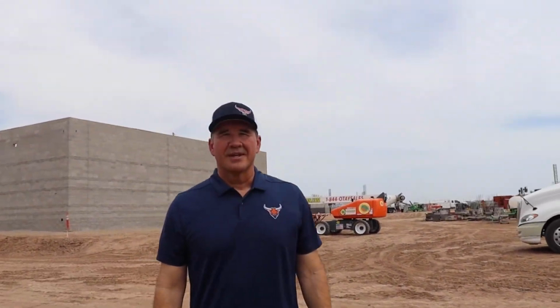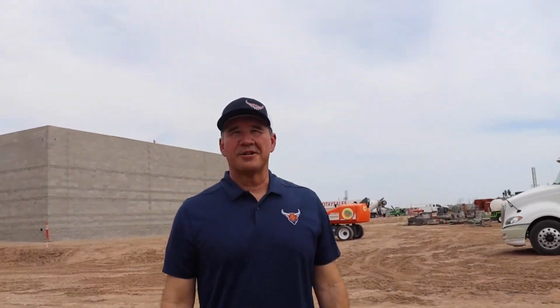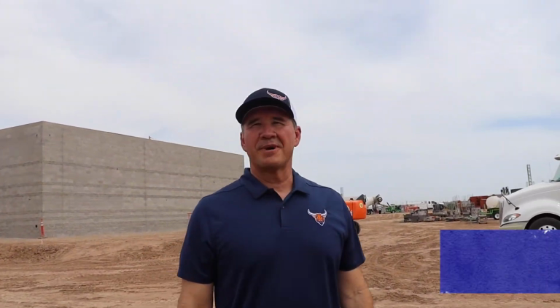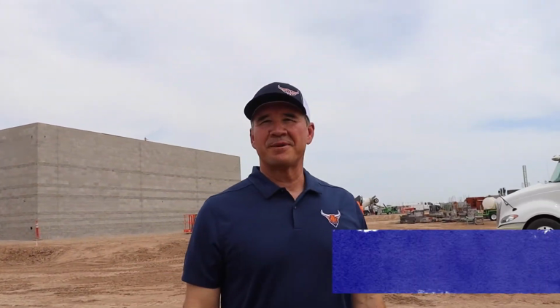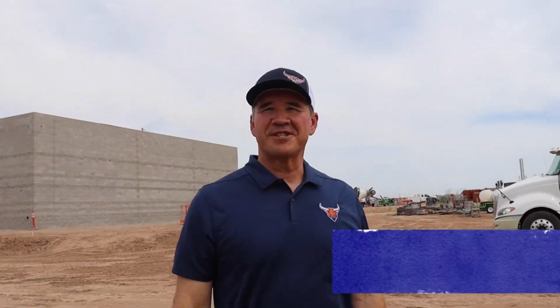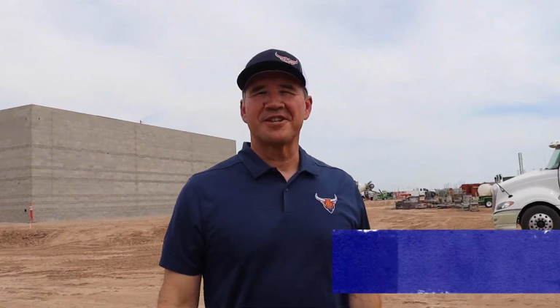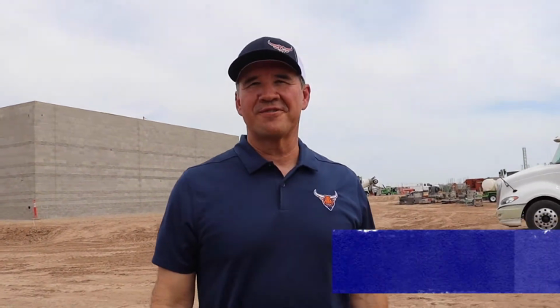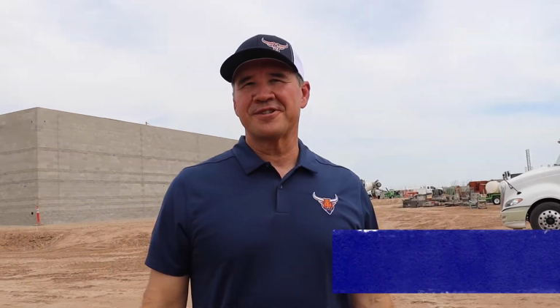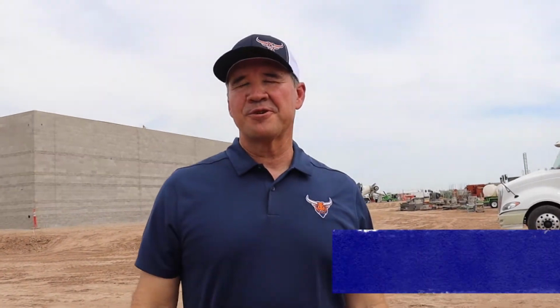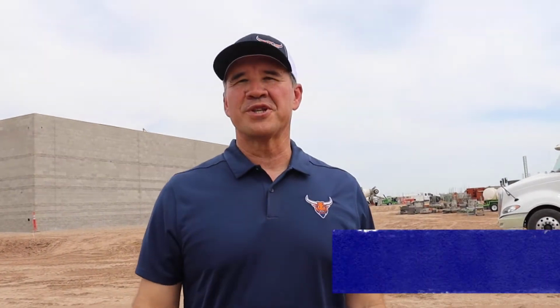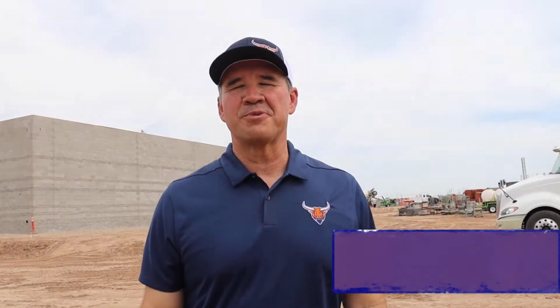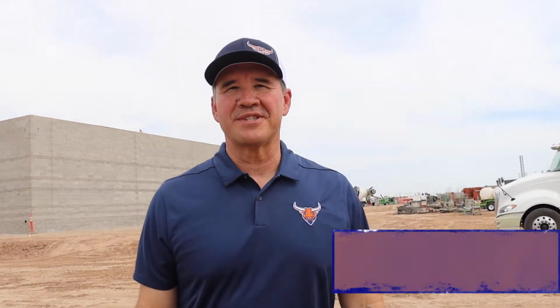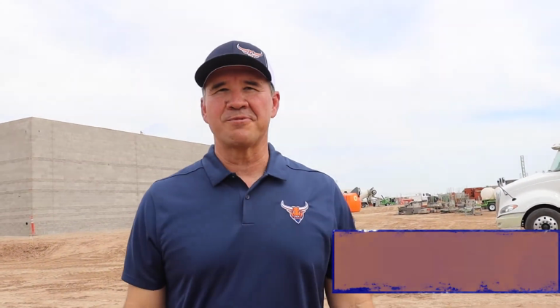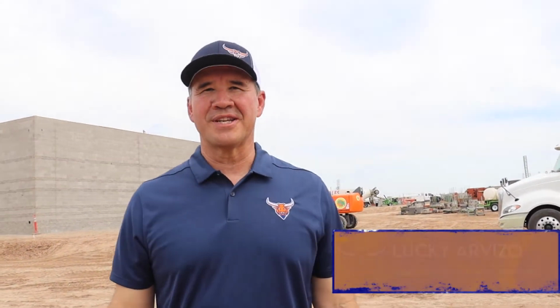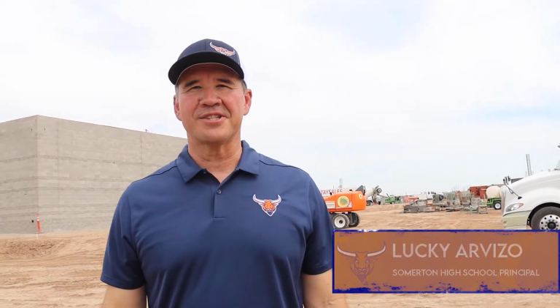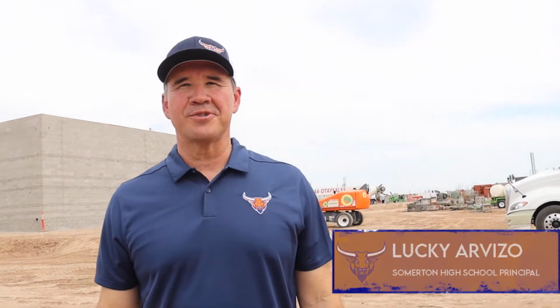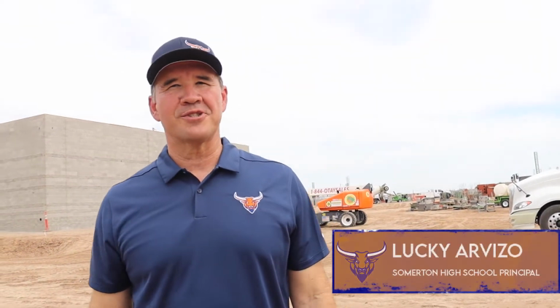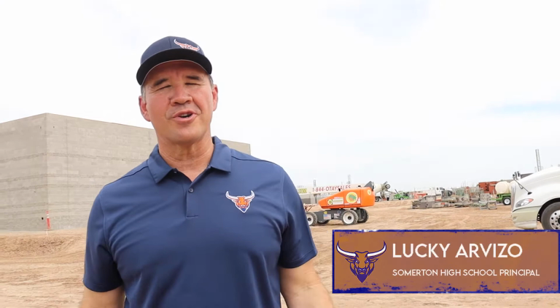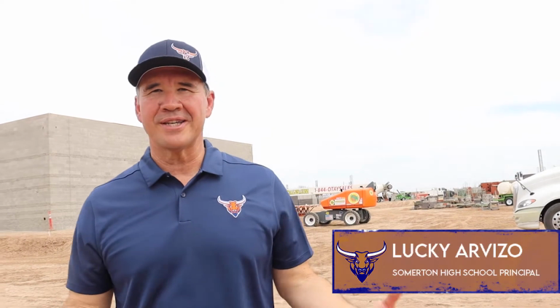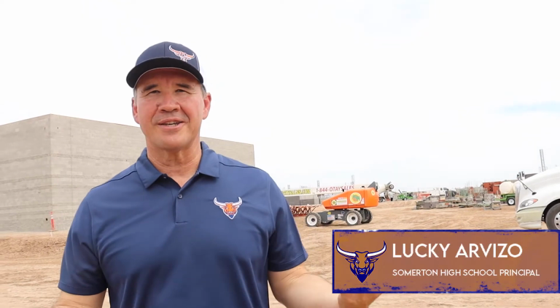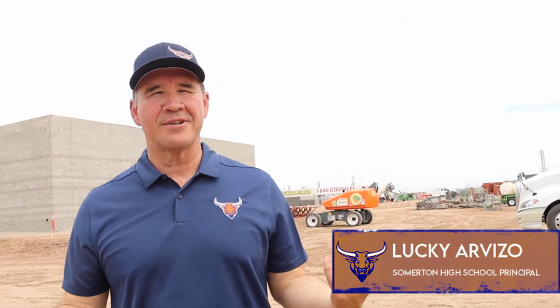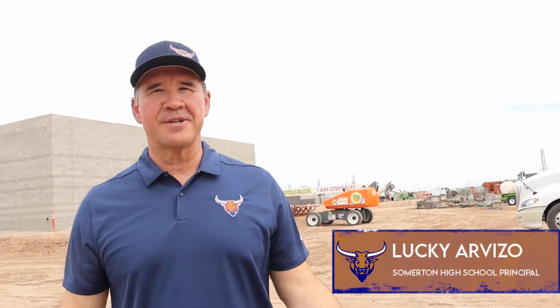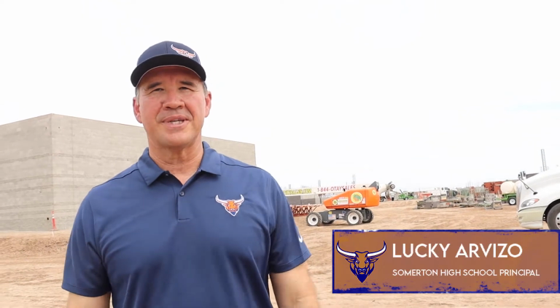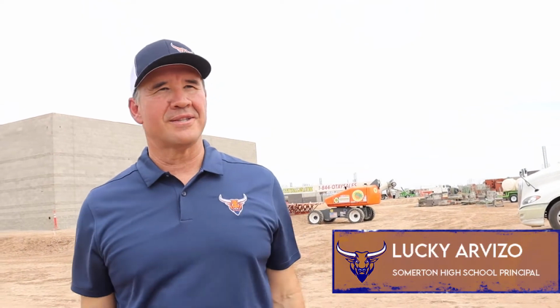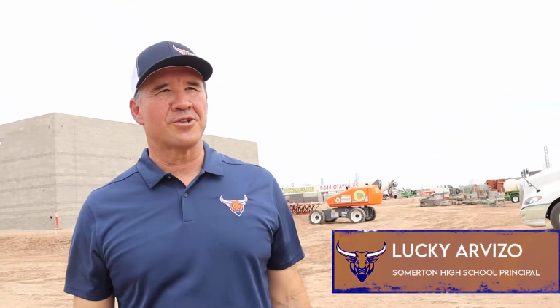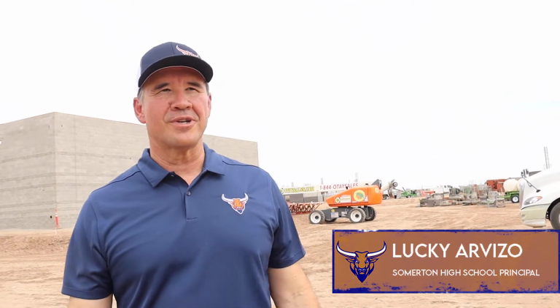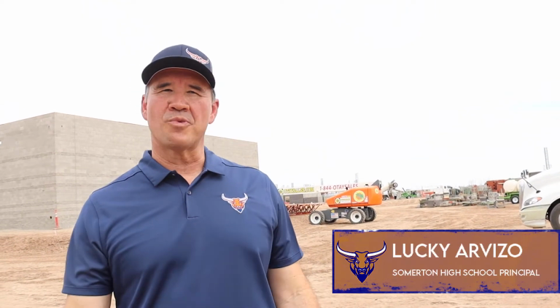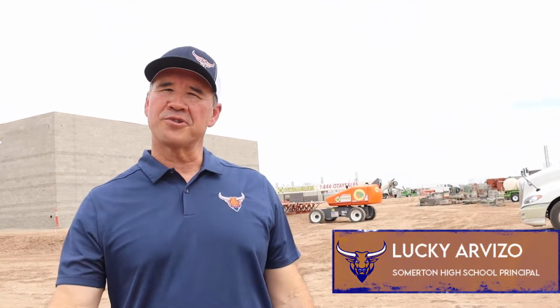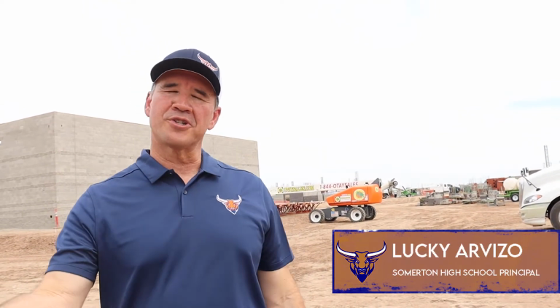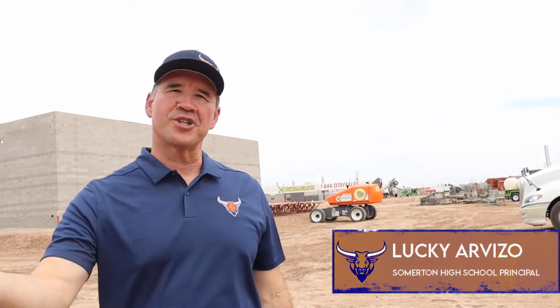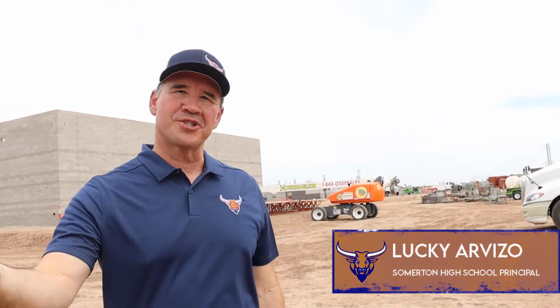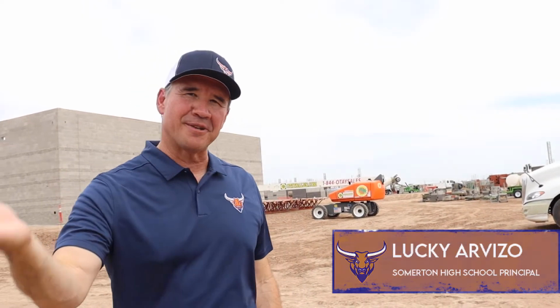Hello, my name is Lucky Arviso, principal at Somerton High School. Let's go ahead and get geared up and walk through the construction site.